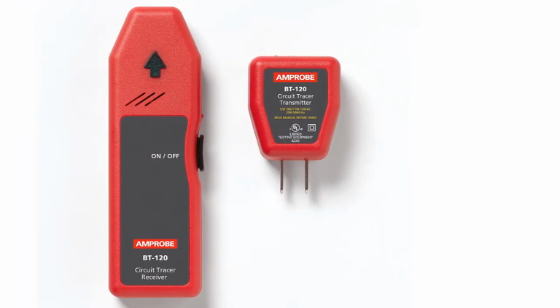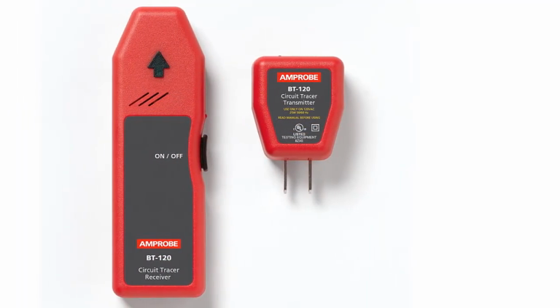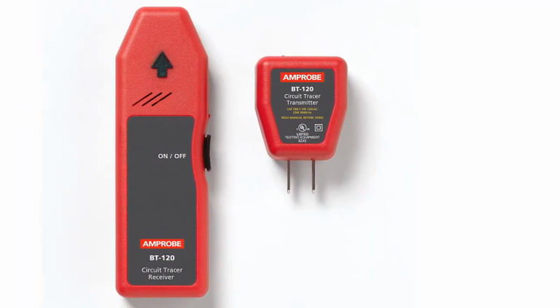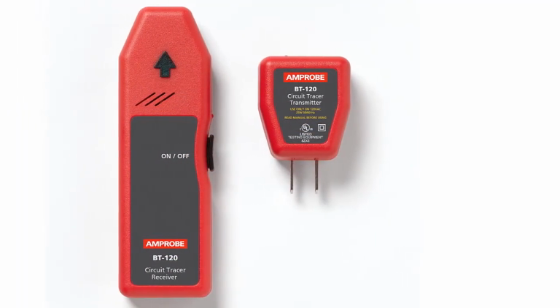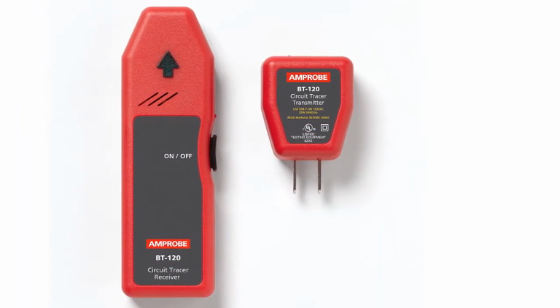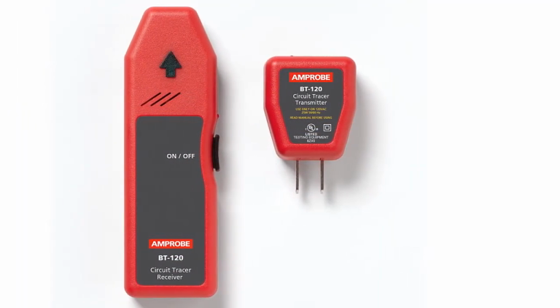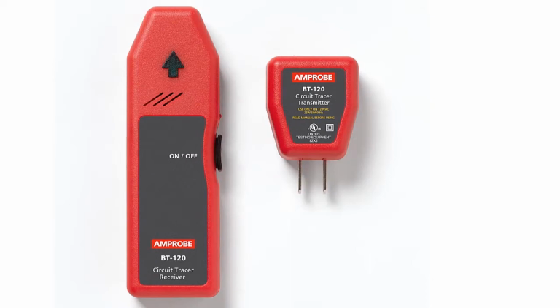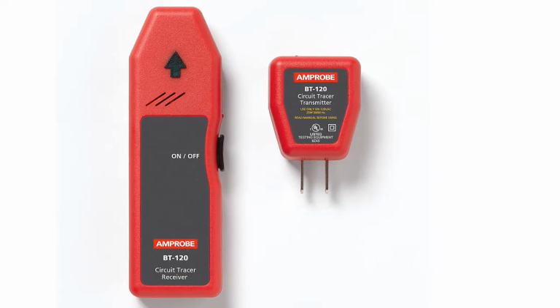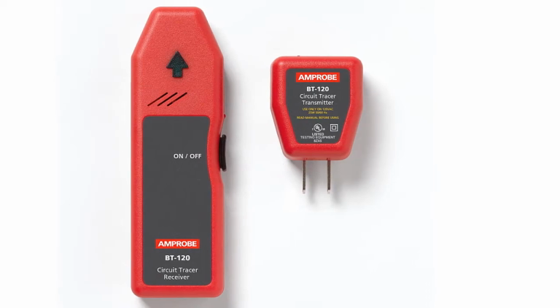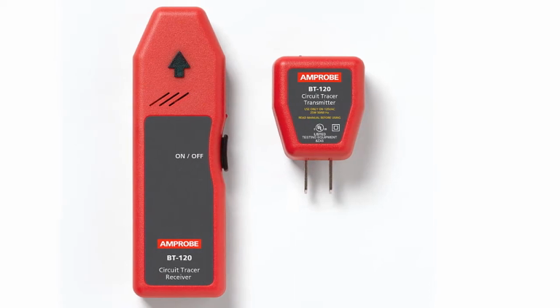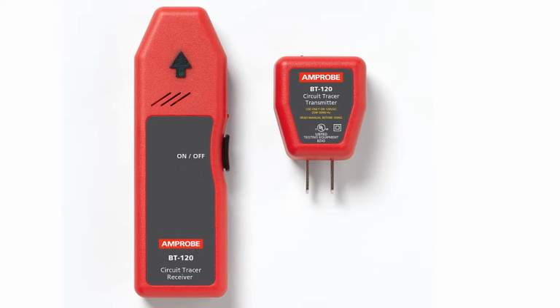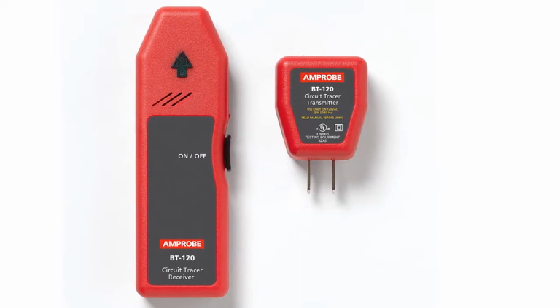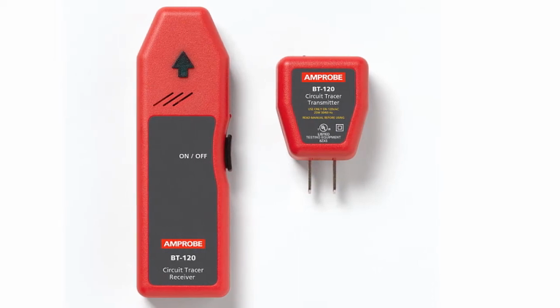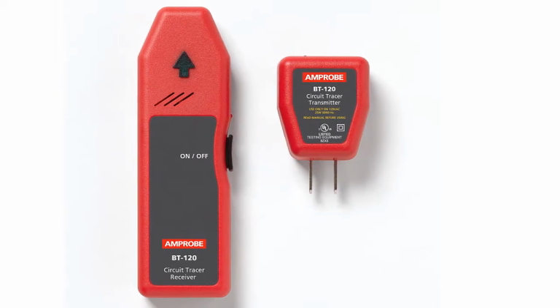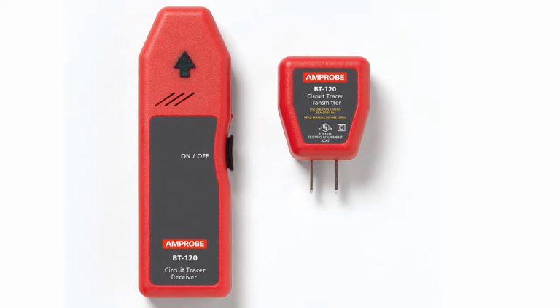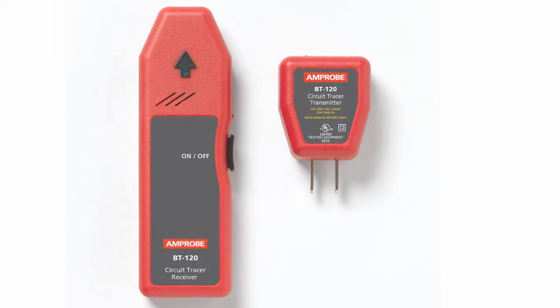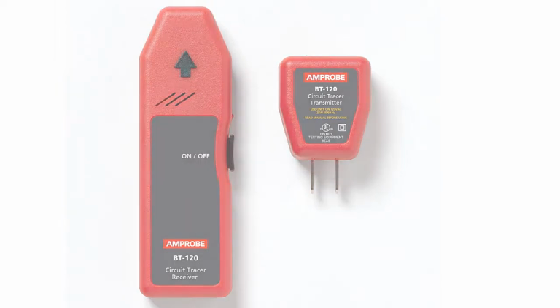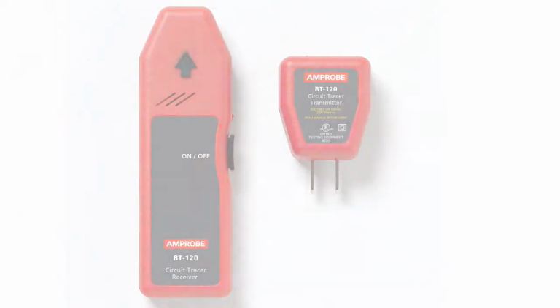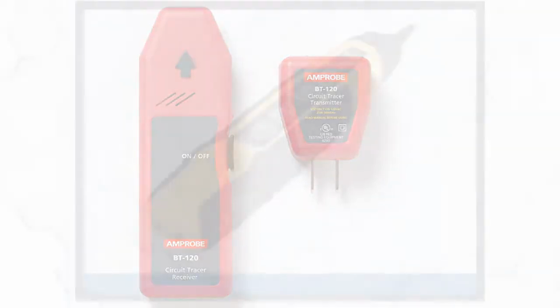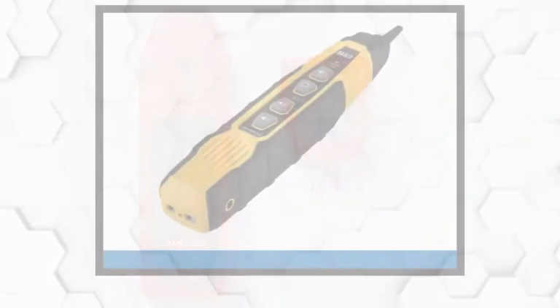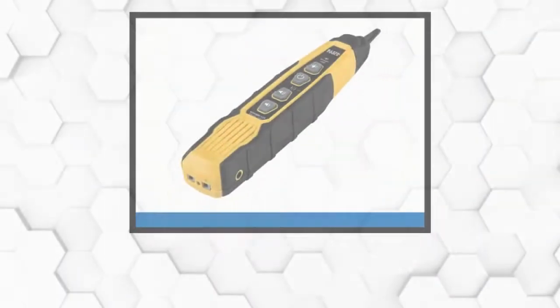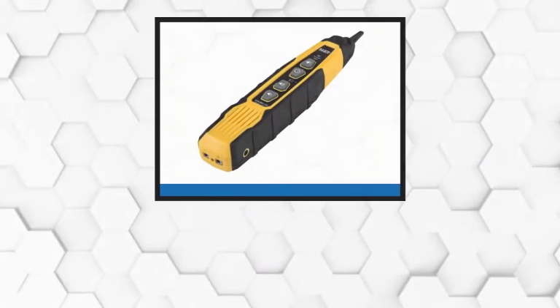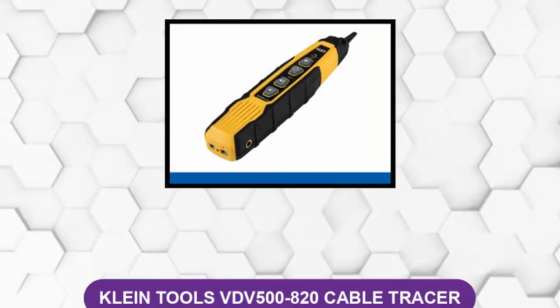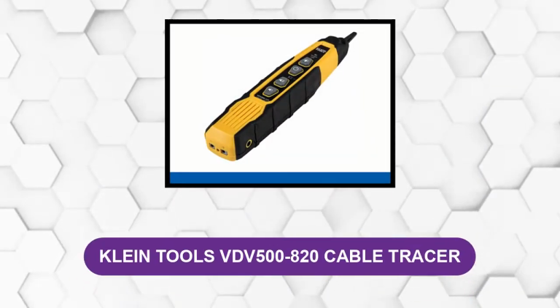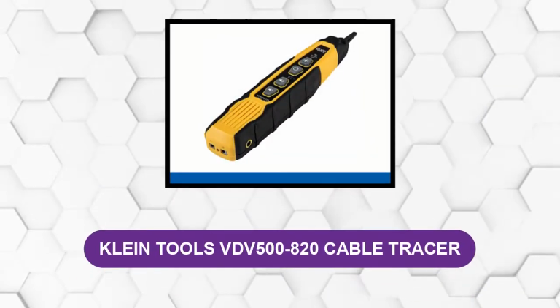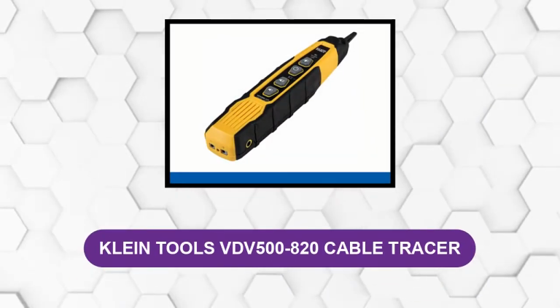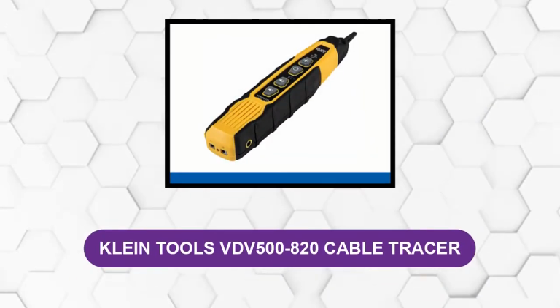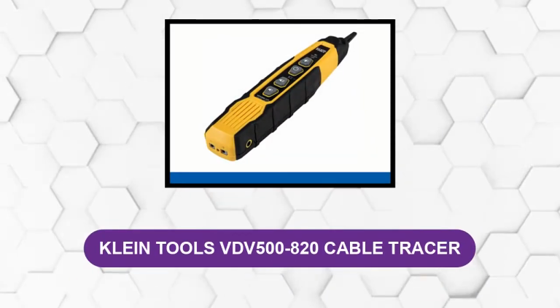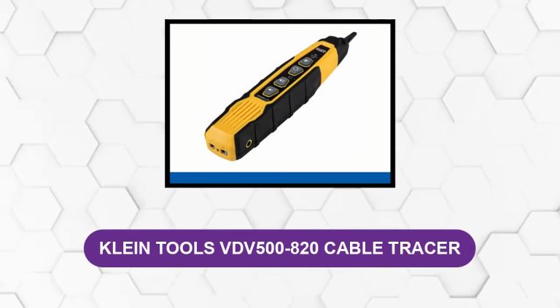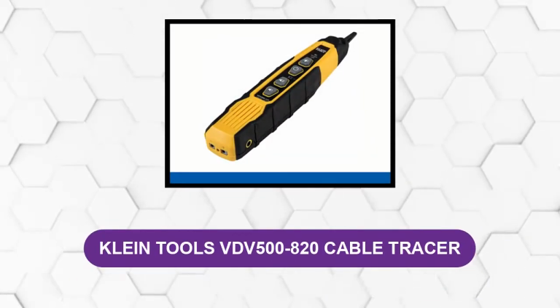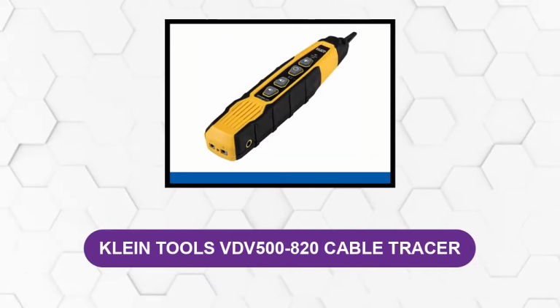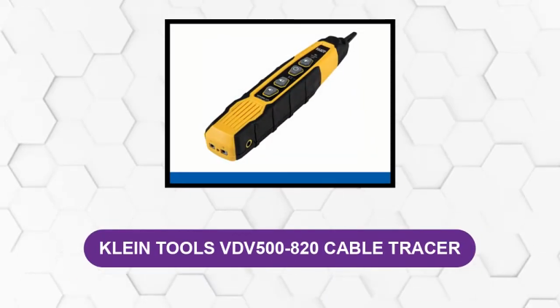The LED system allows the user to confirm the receiver's readings, as turning off the matched breaker will also turn off the corresponding LED light on the receiver.